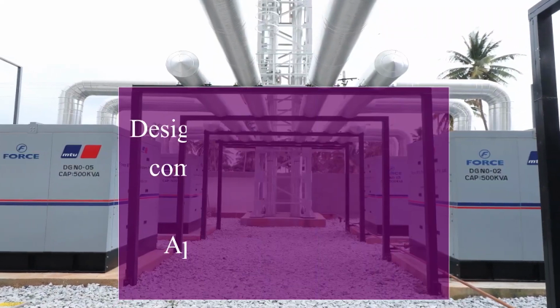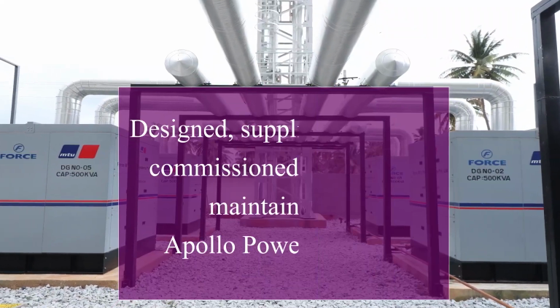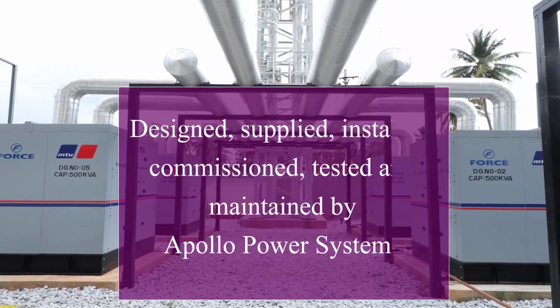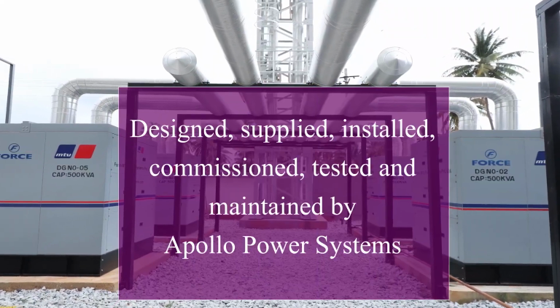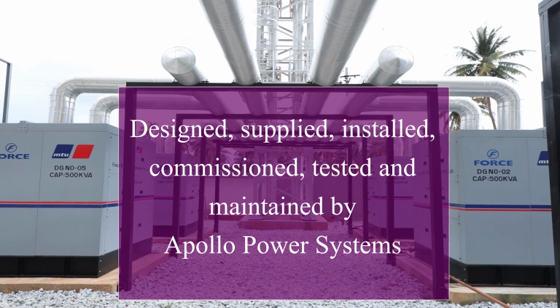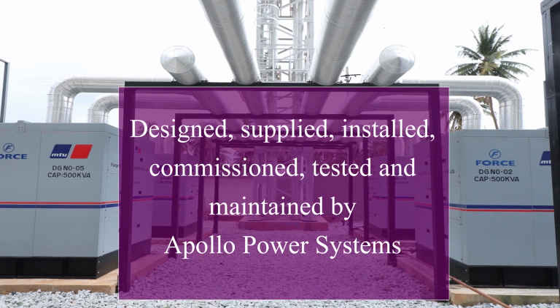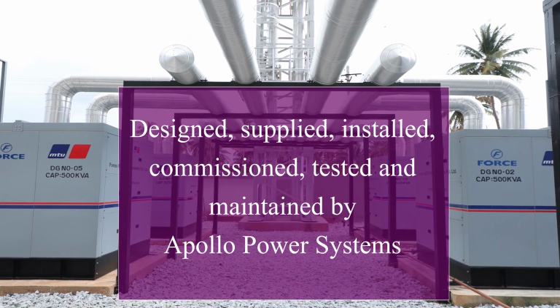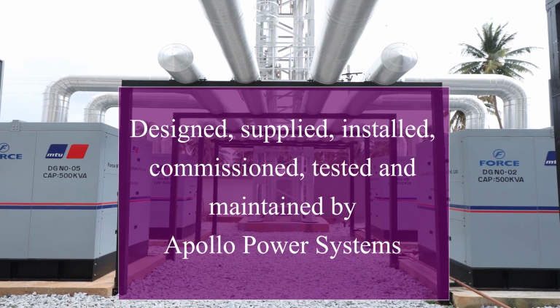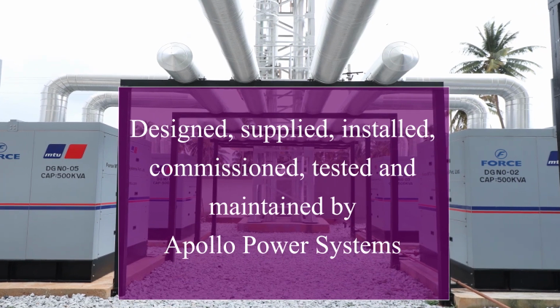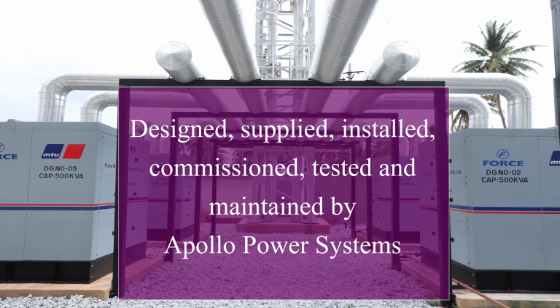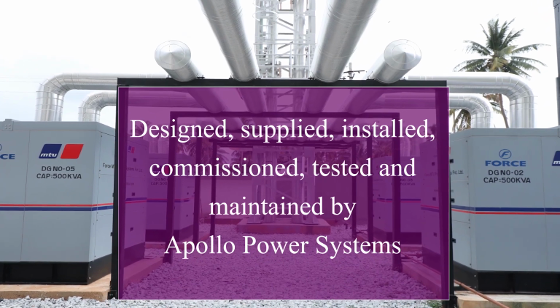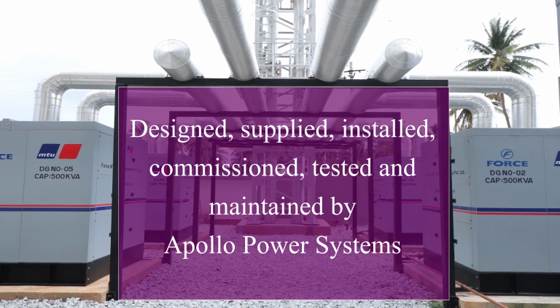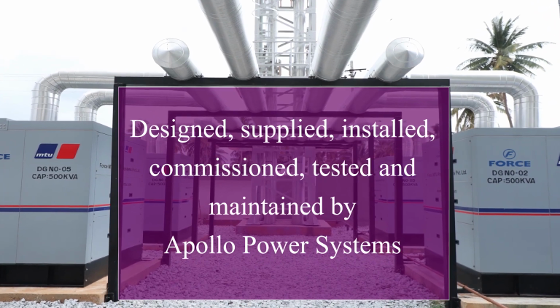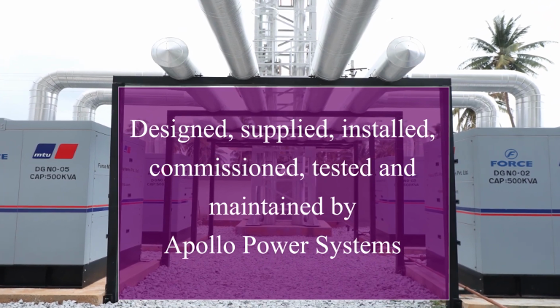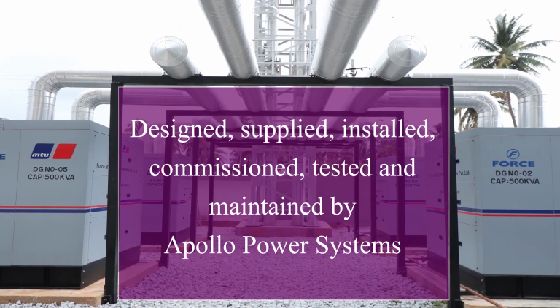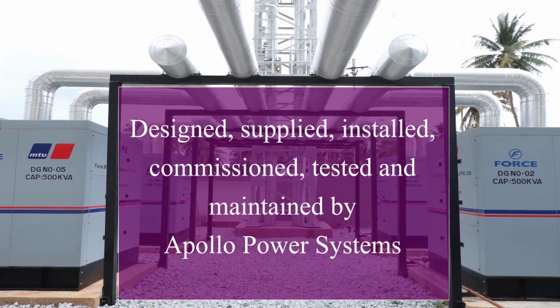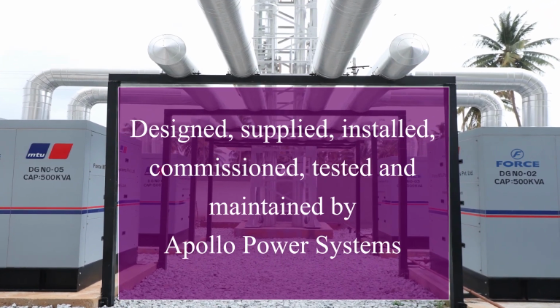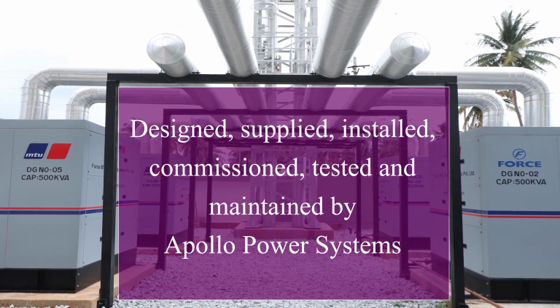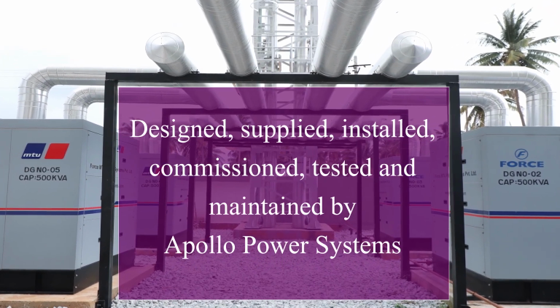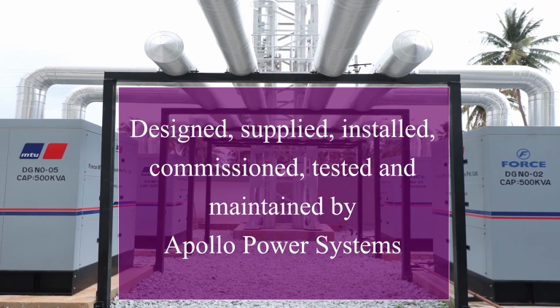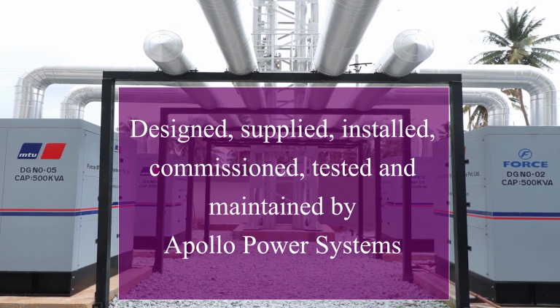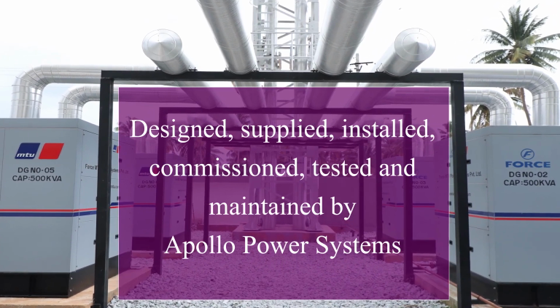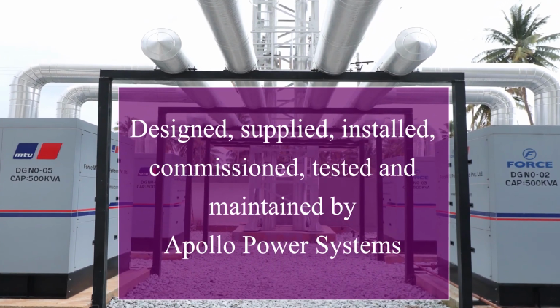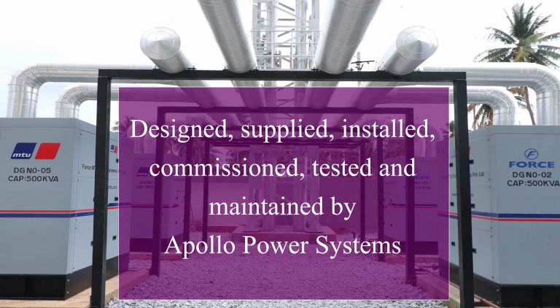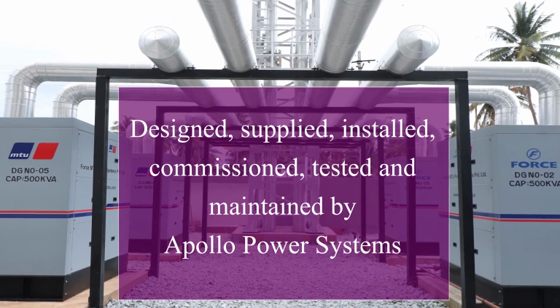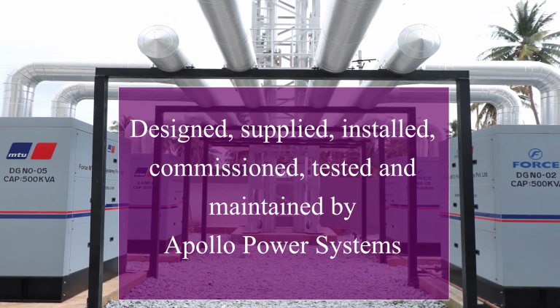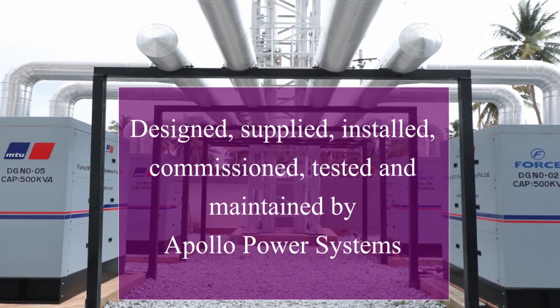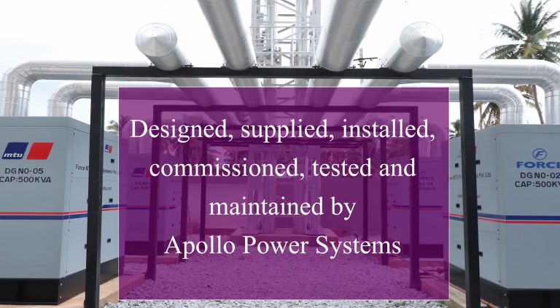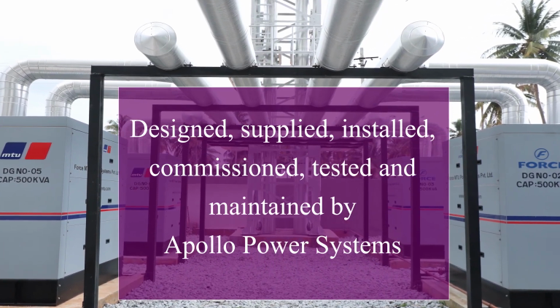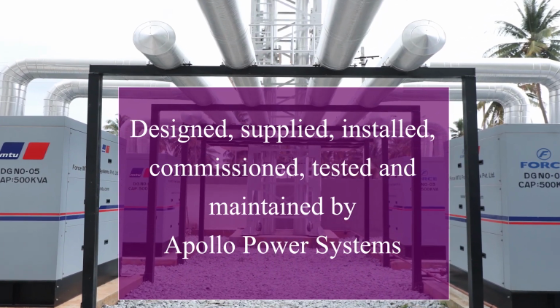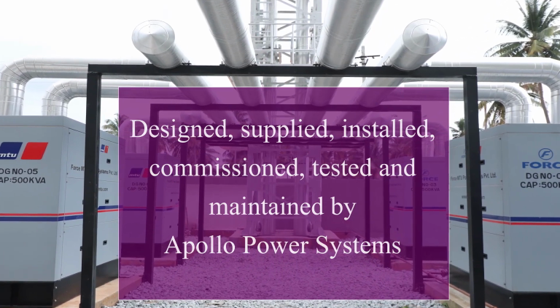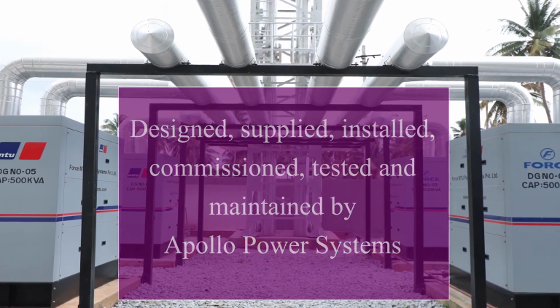Designed, supplied, installed, commissioned, tested, and maintained by Apollo Power Systems.